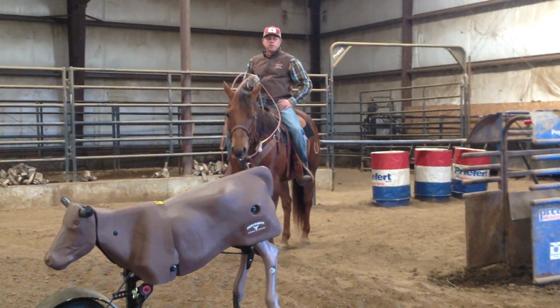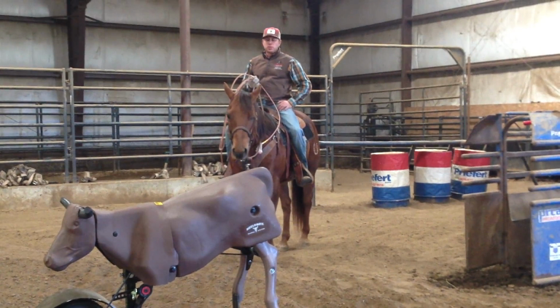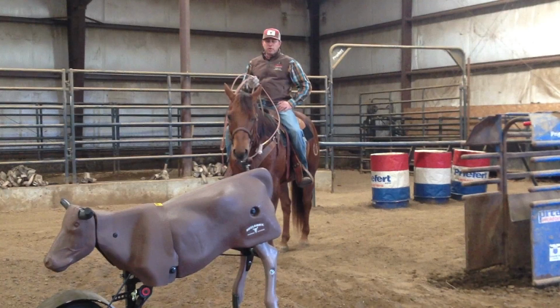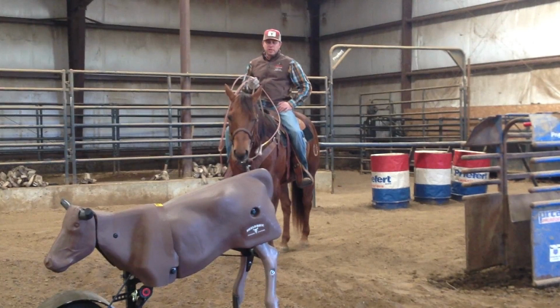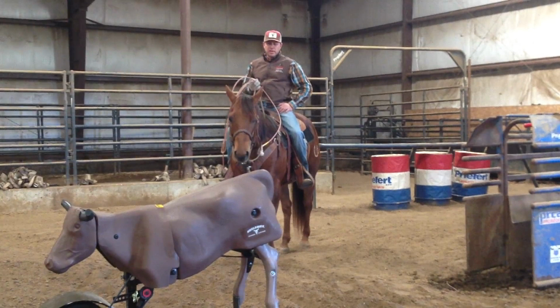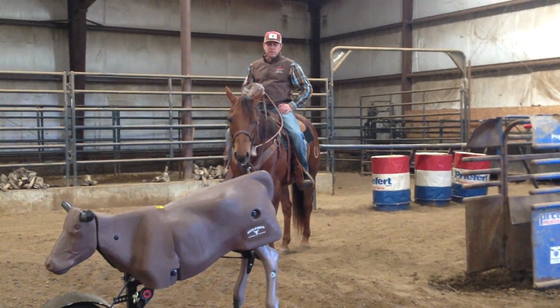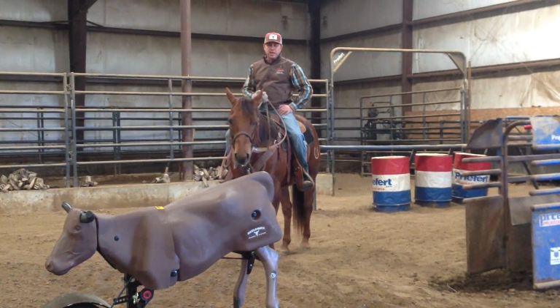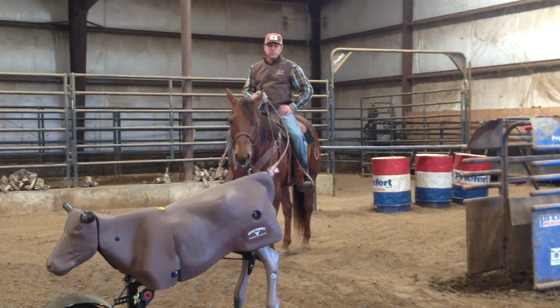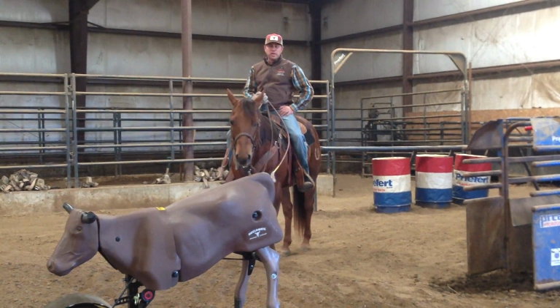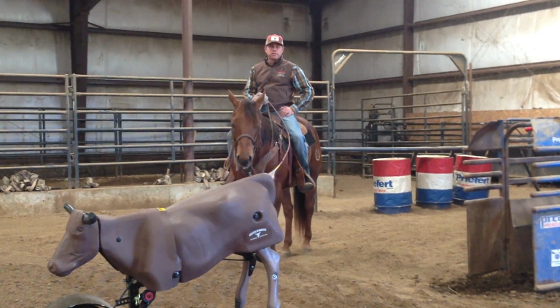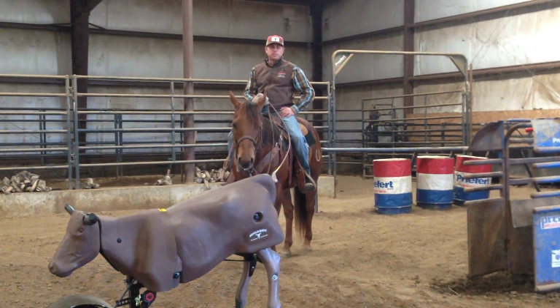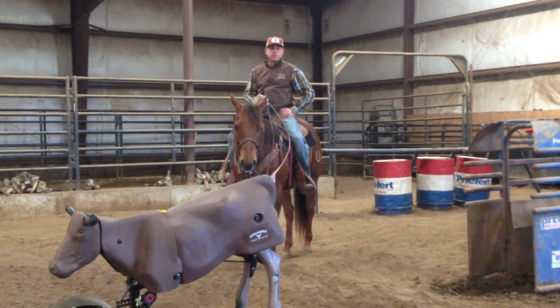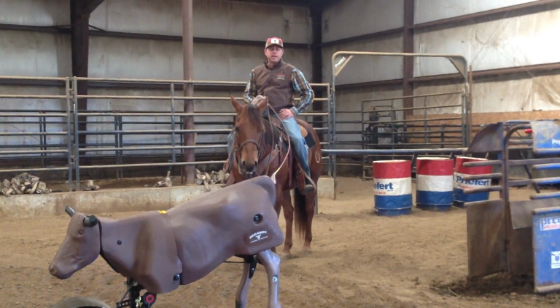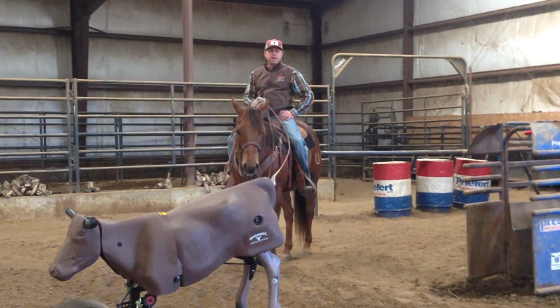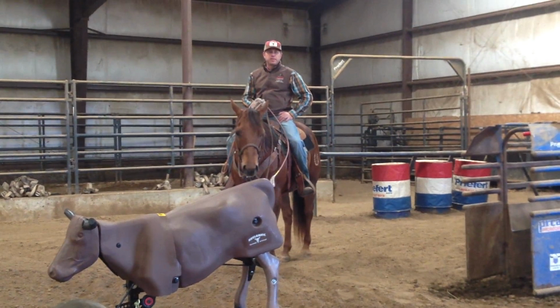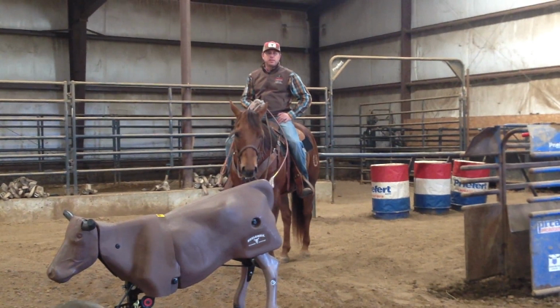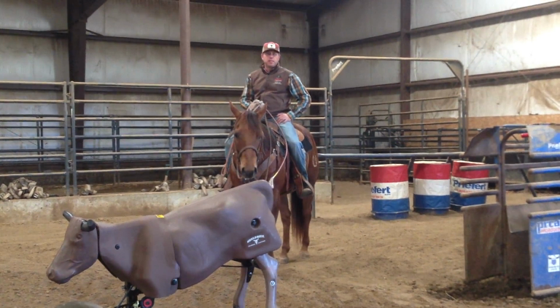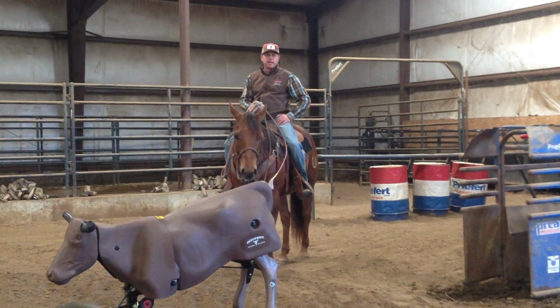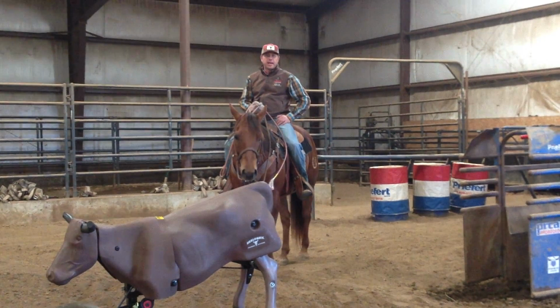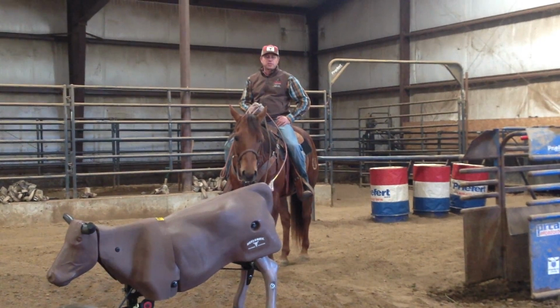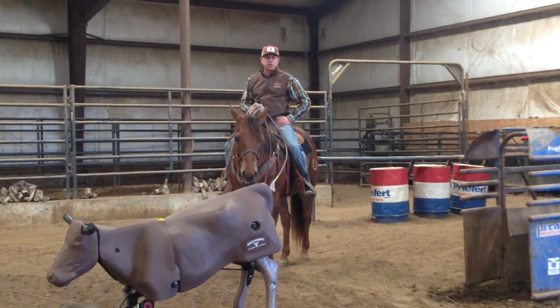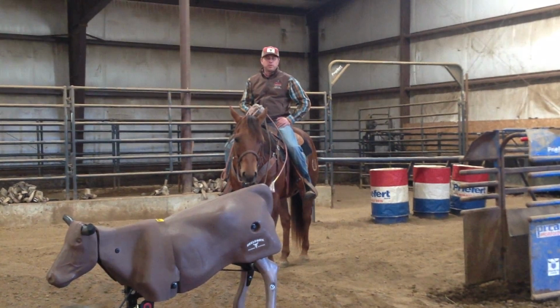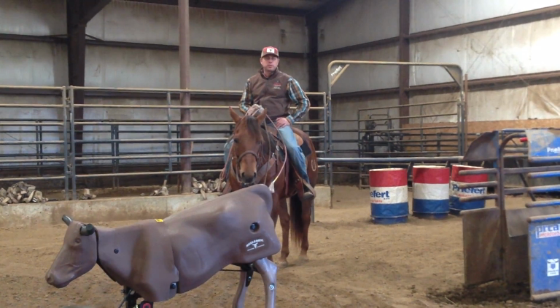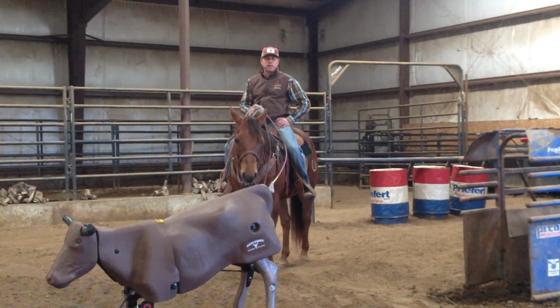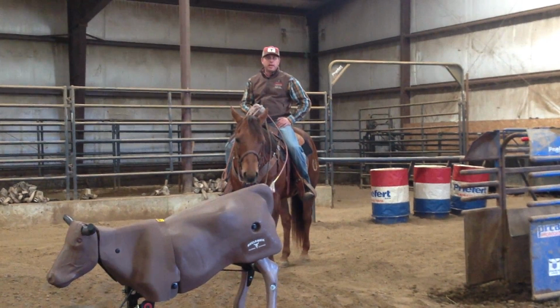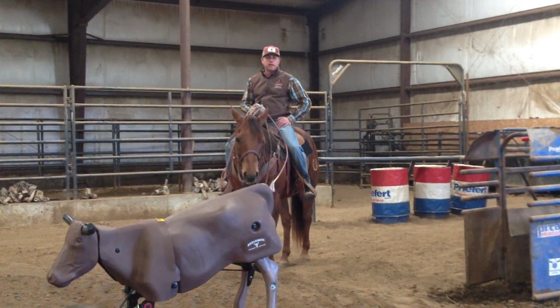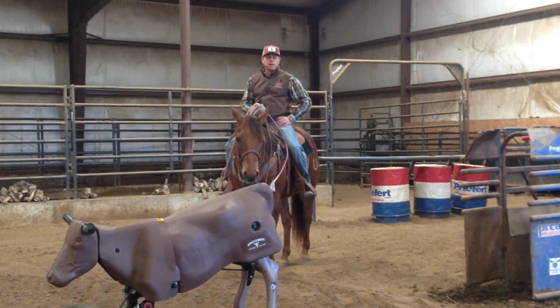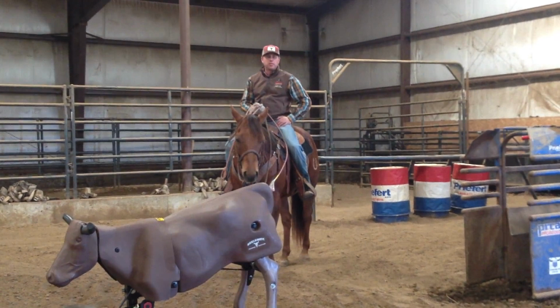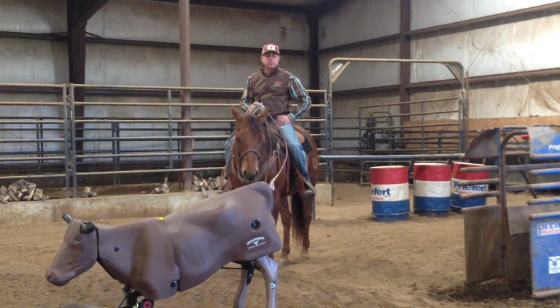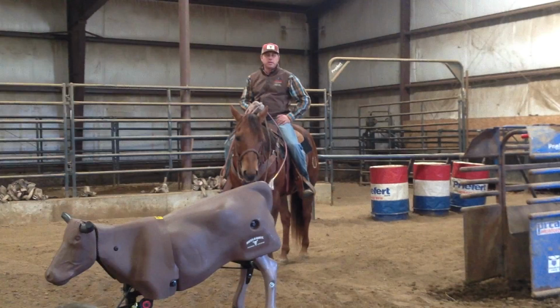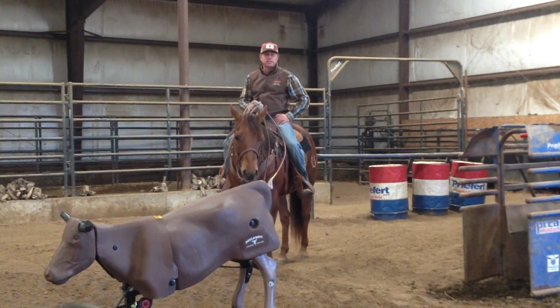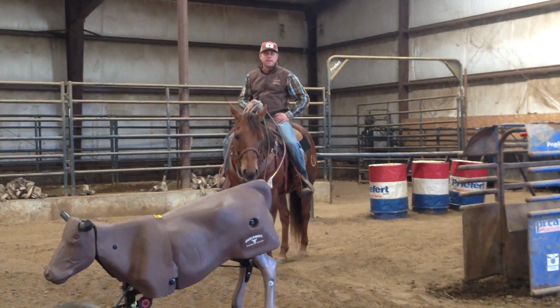So until next week, this has been Chad Mathis, Helomatic Ask the Pros, and we'll see you next time.